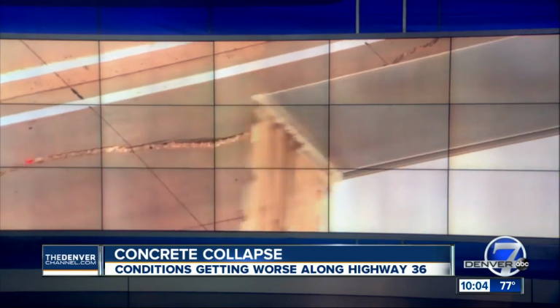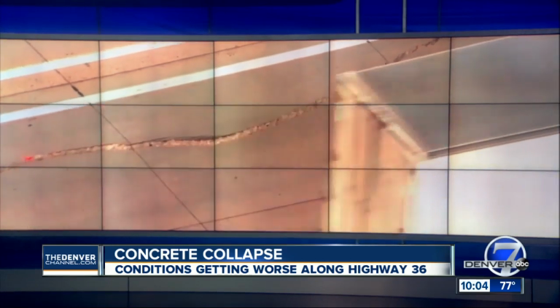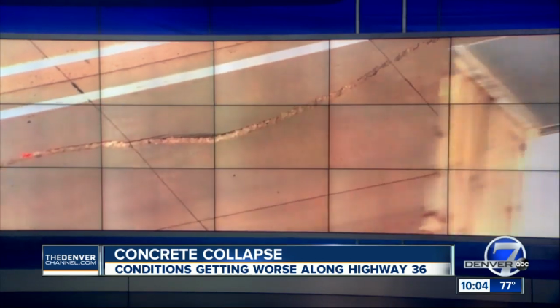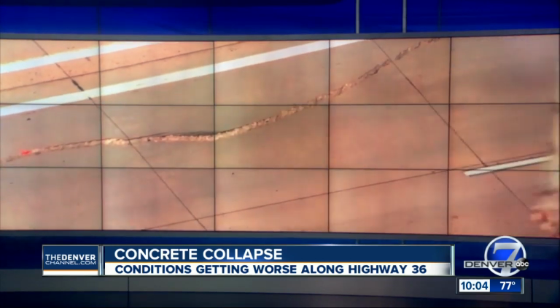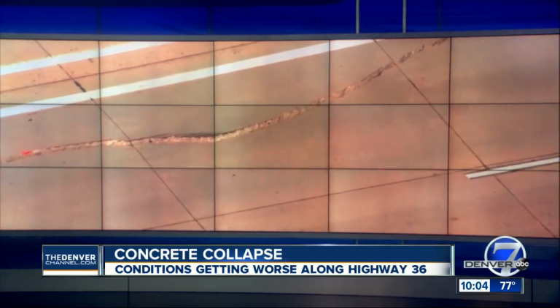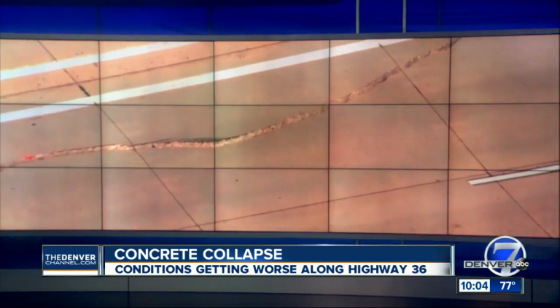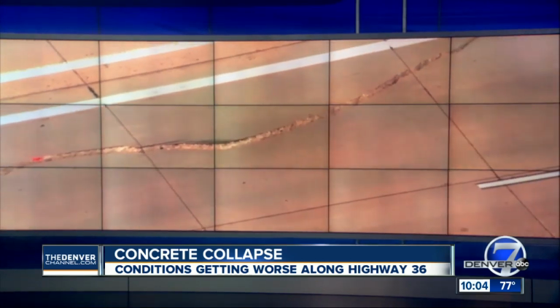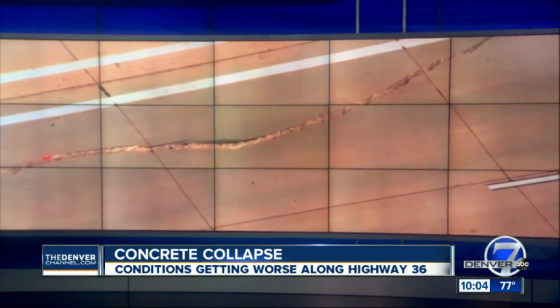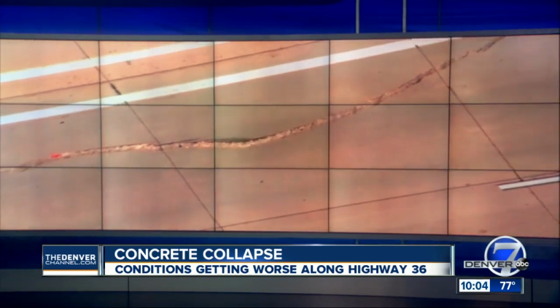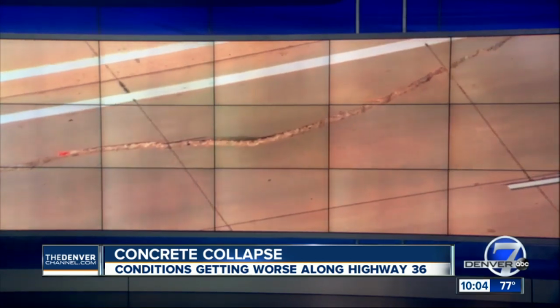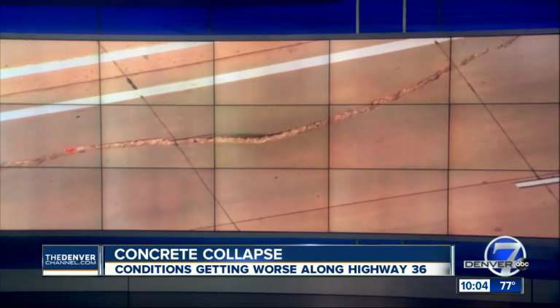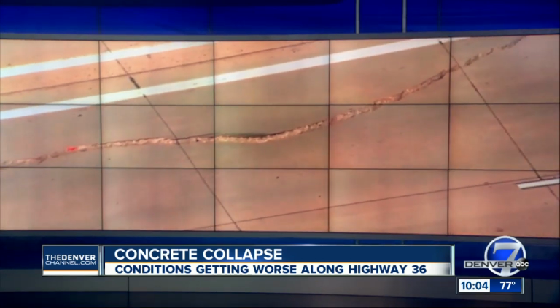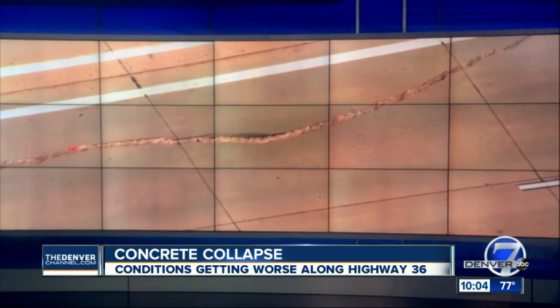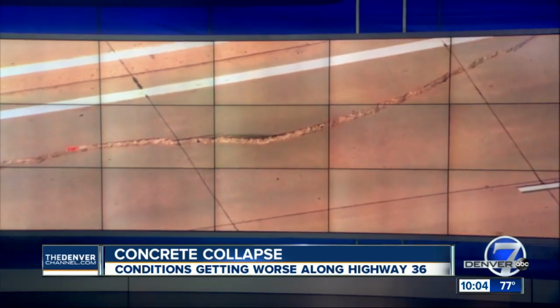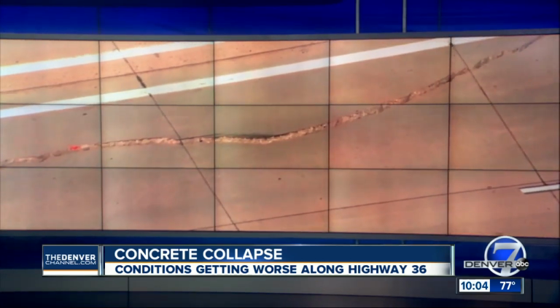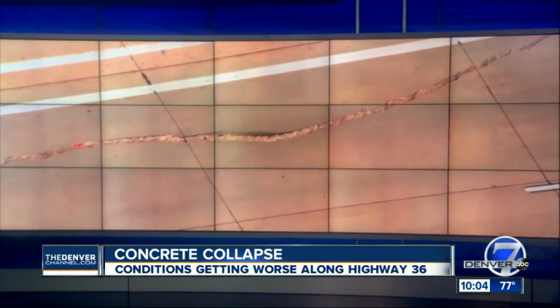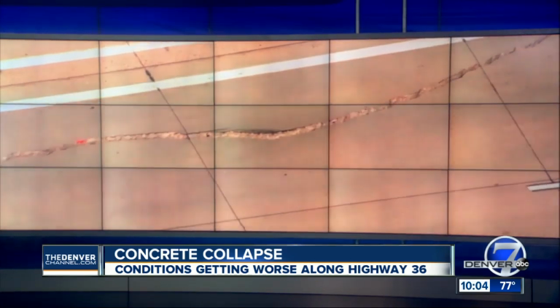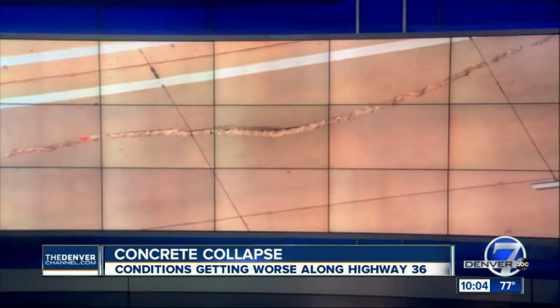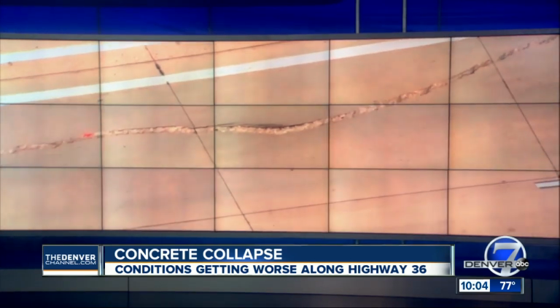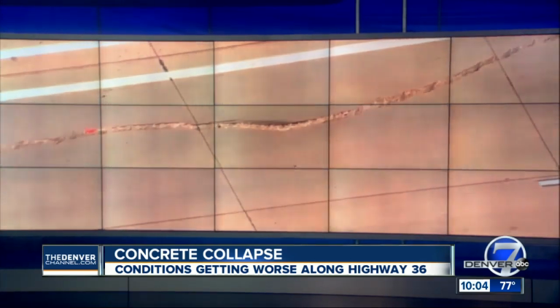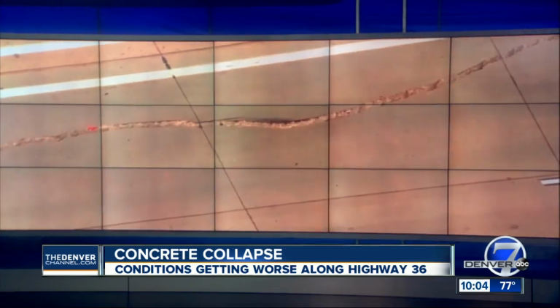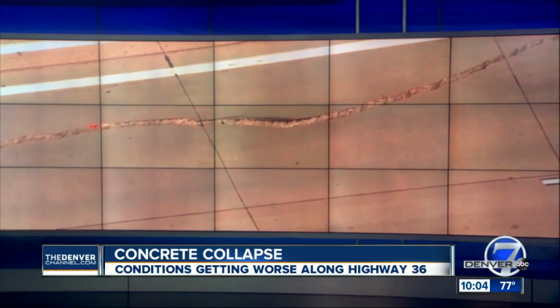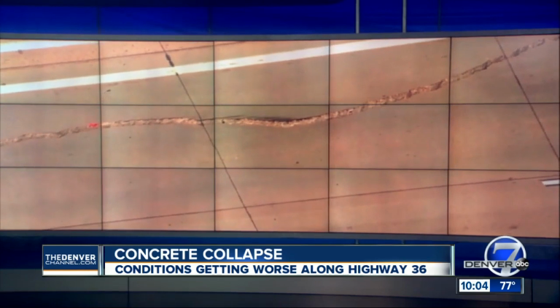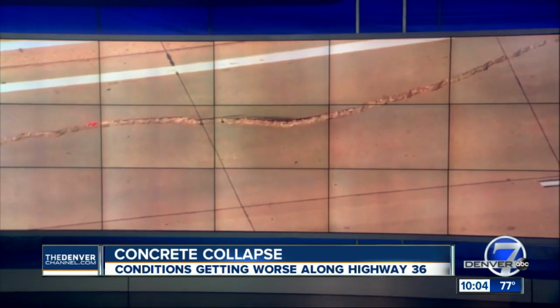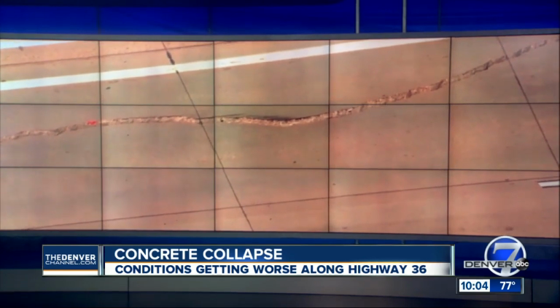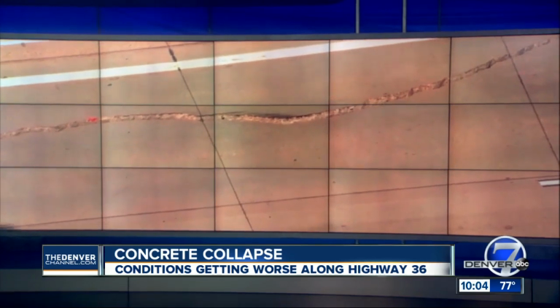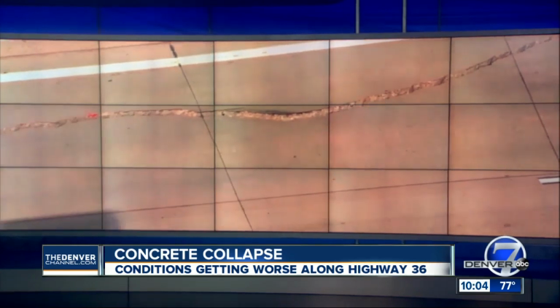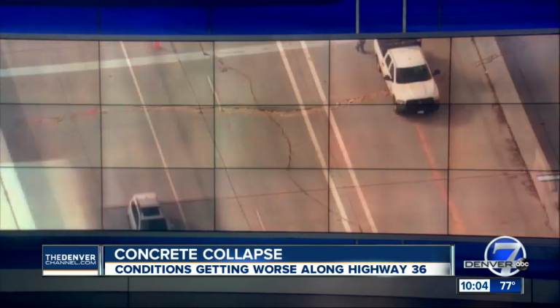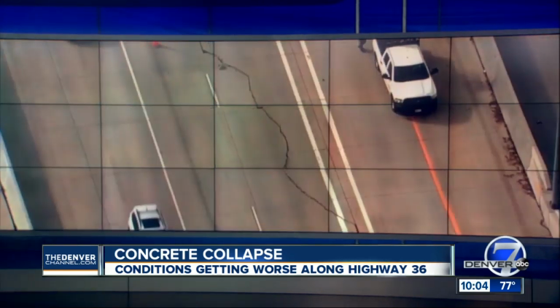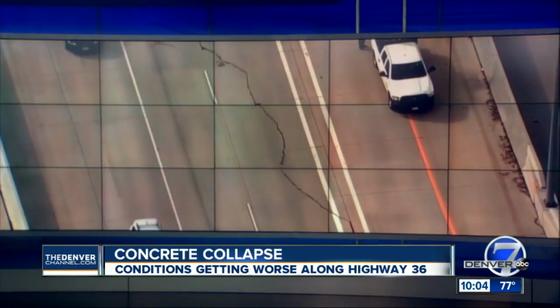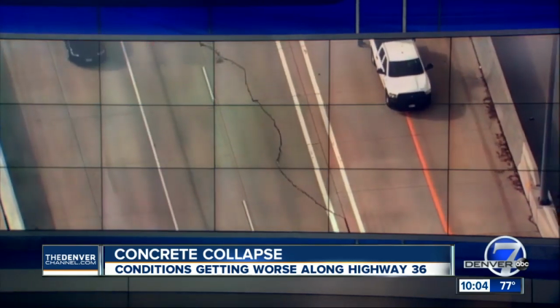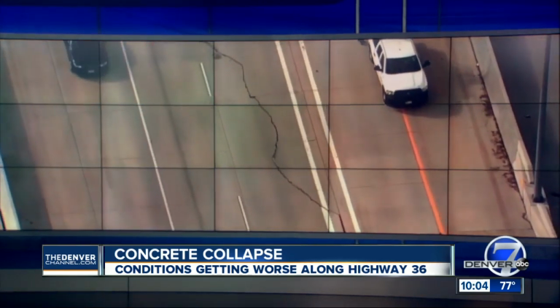The concrete on the eastbound lanes is still collapsing, and now CDOT says that road is so bad they're asking commuters to avoid the area.